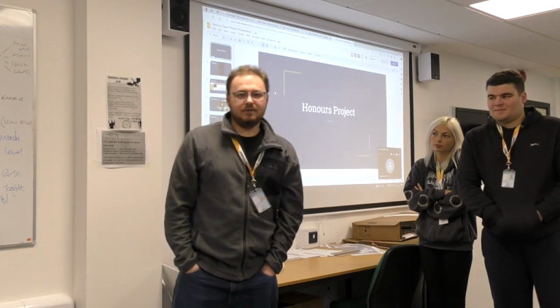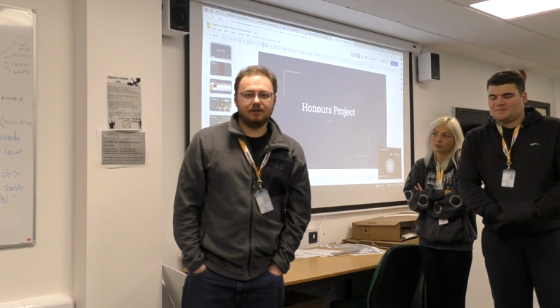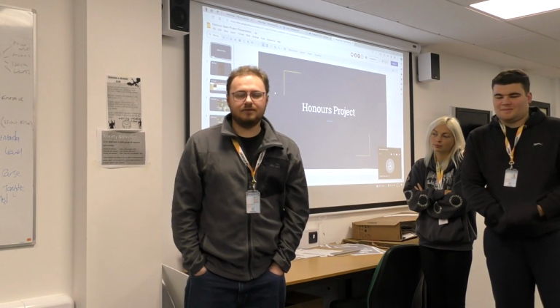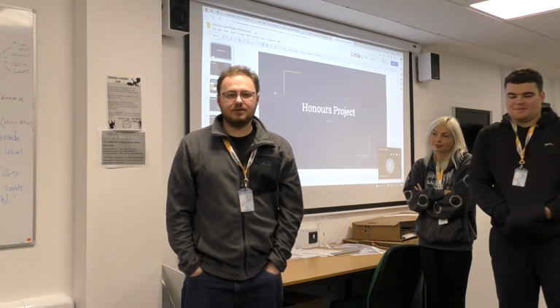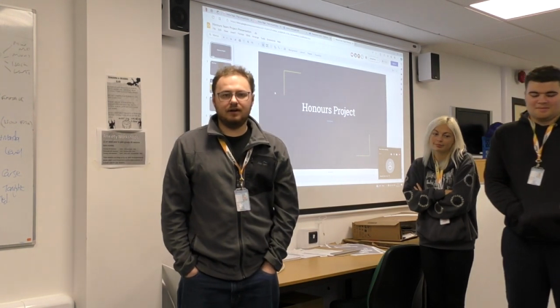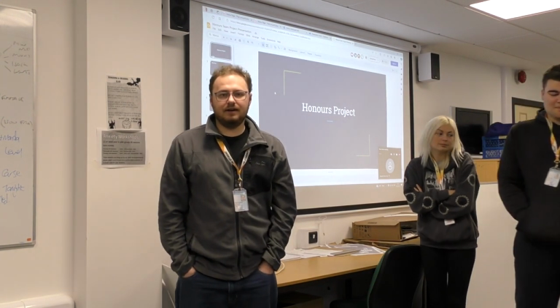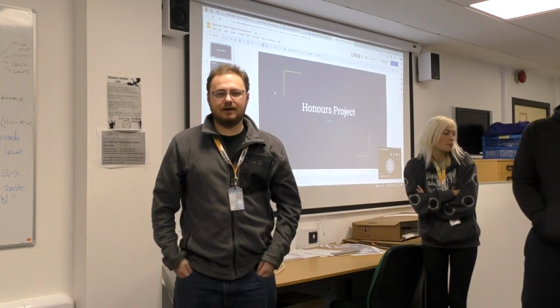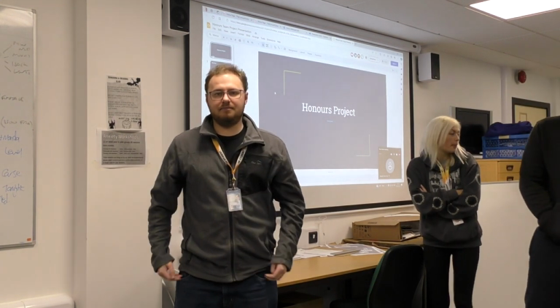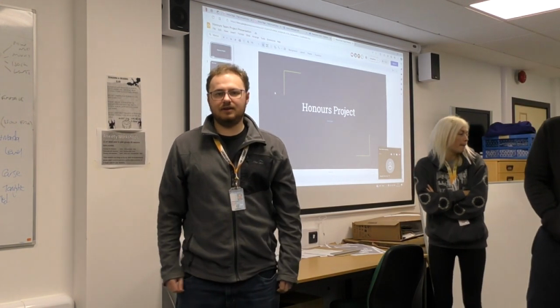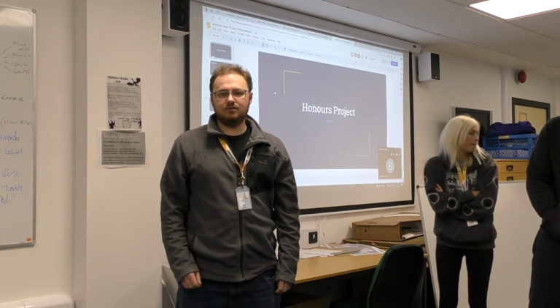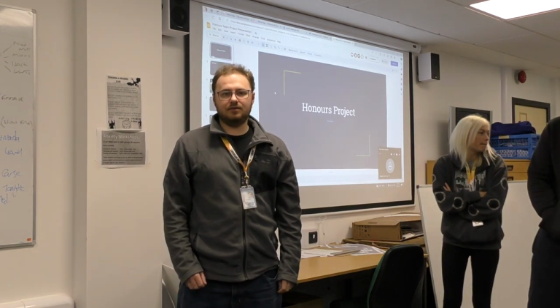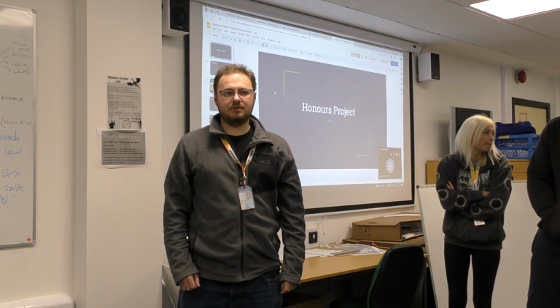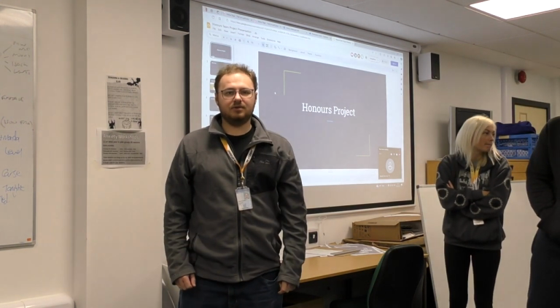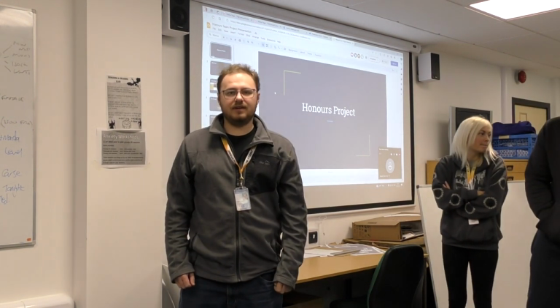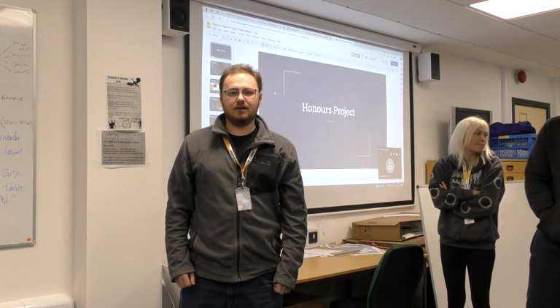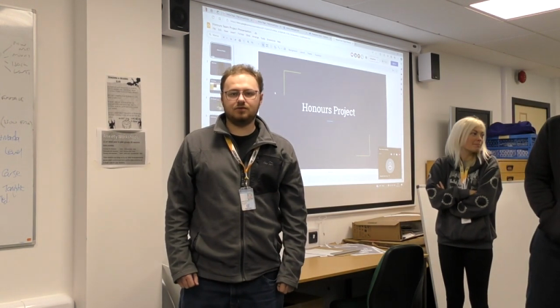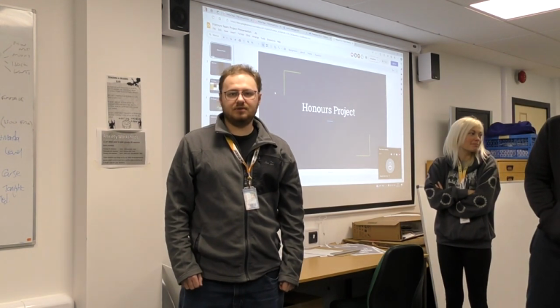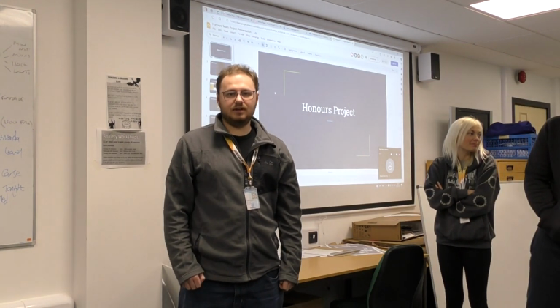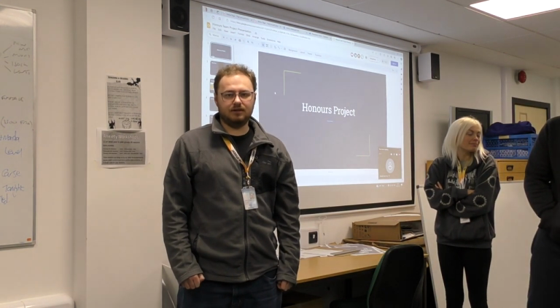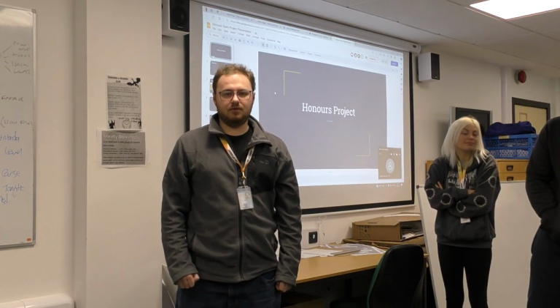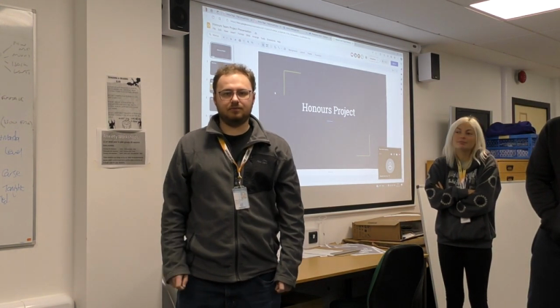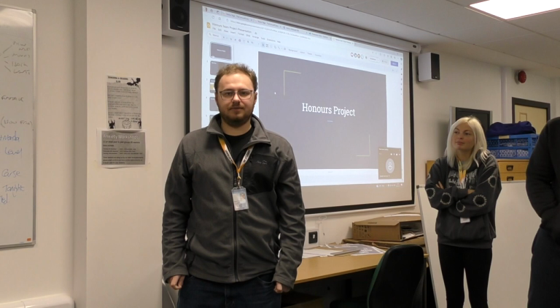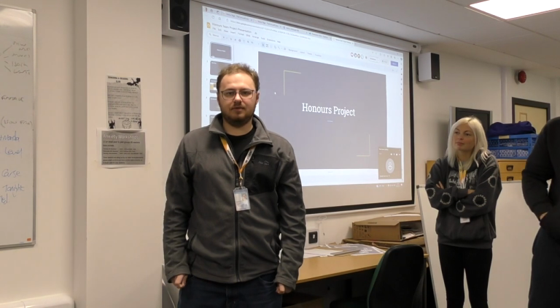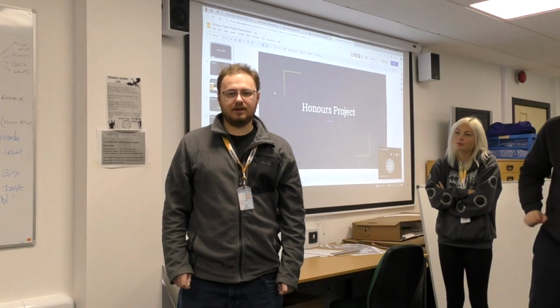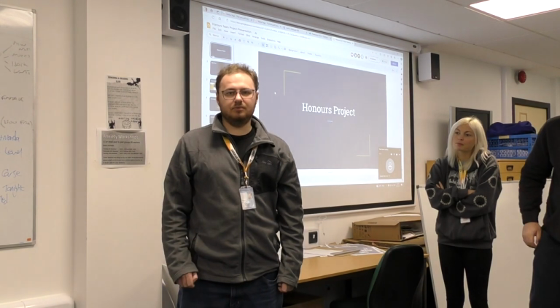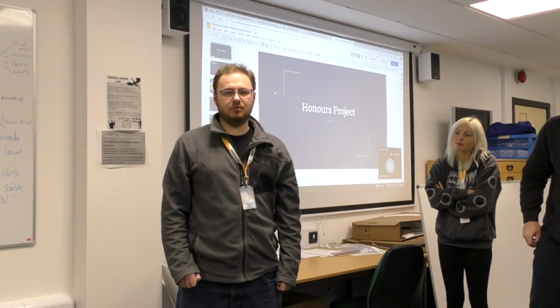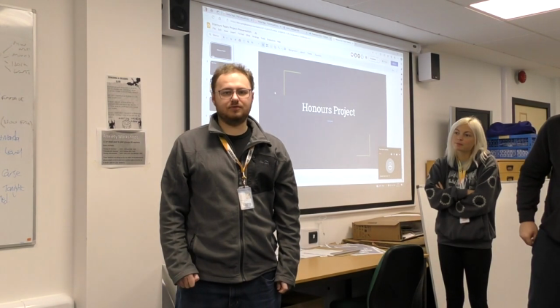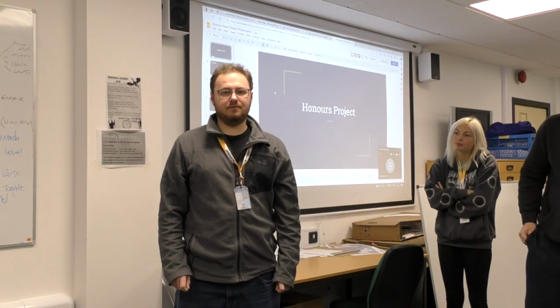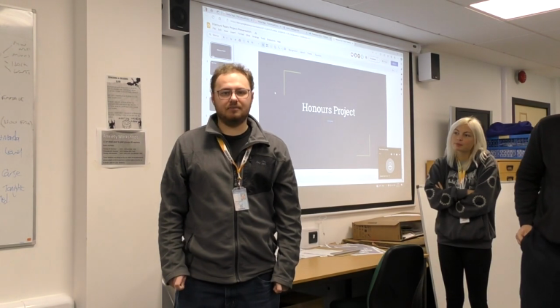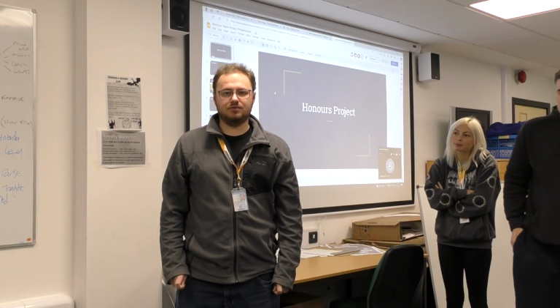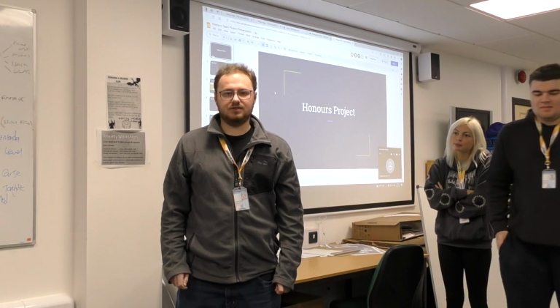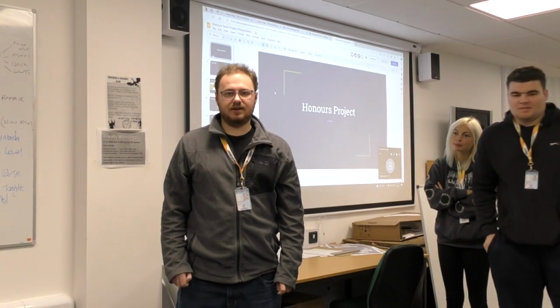I'm Ben Langford. I have been doing 3D modeling and I've also been involved with creating the mood boards for environmental design.